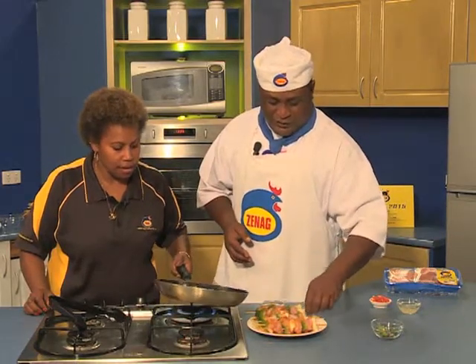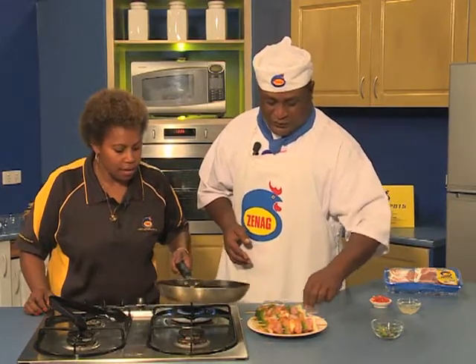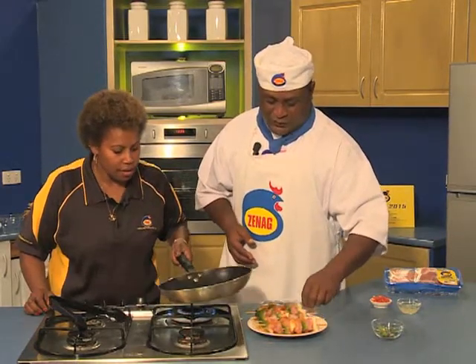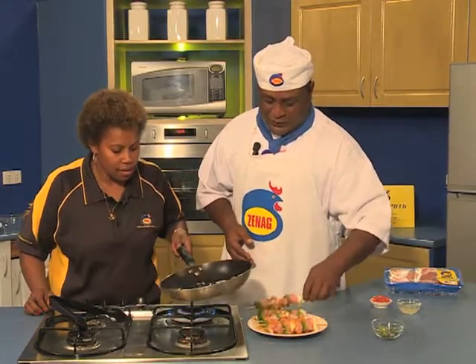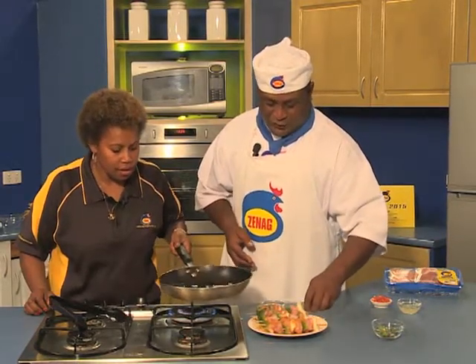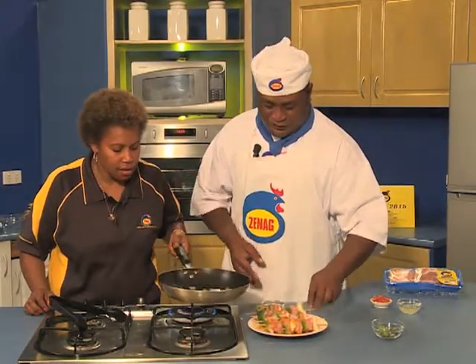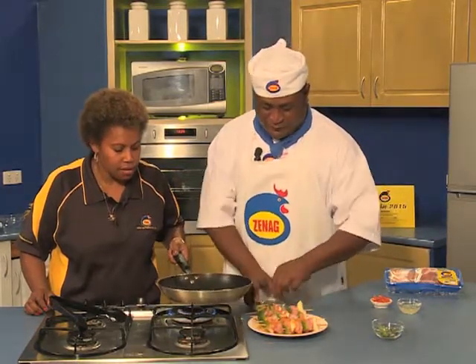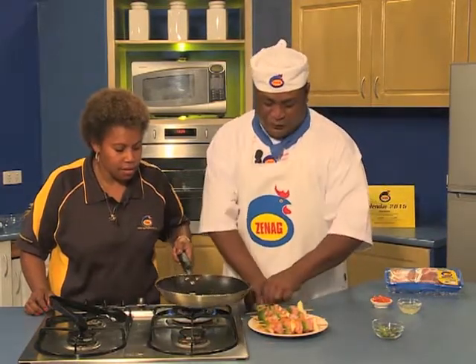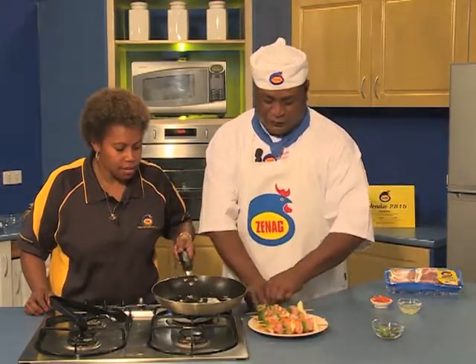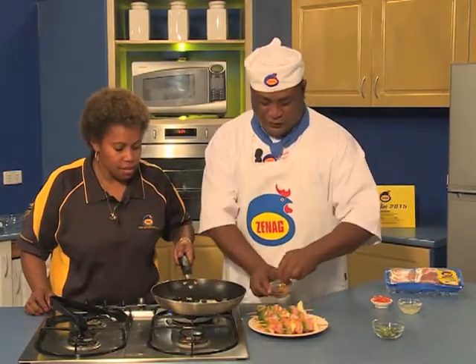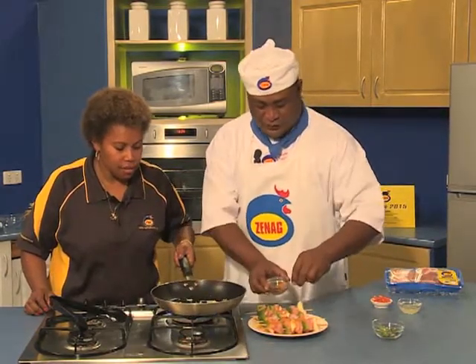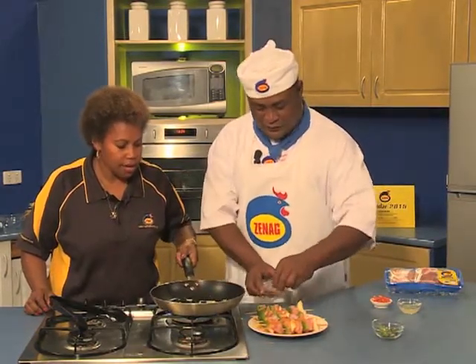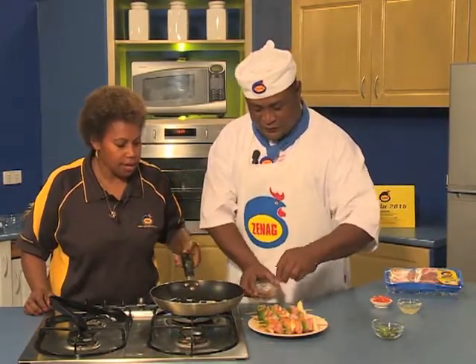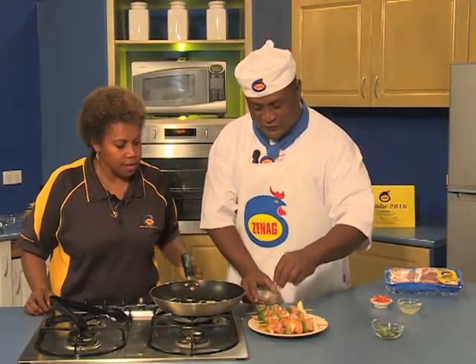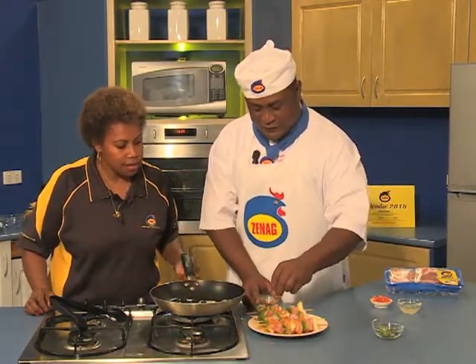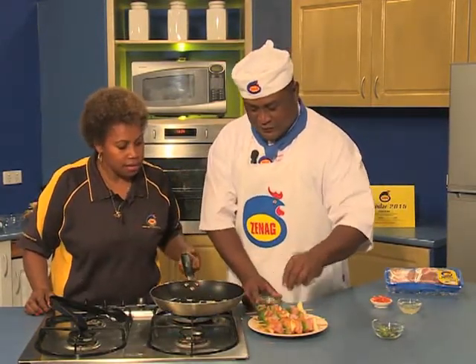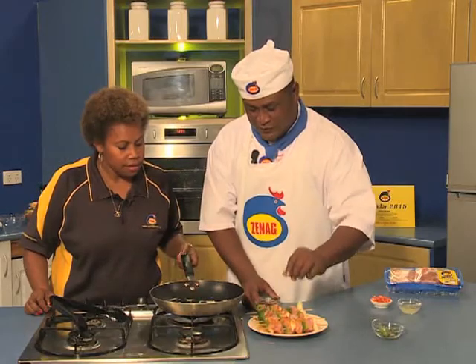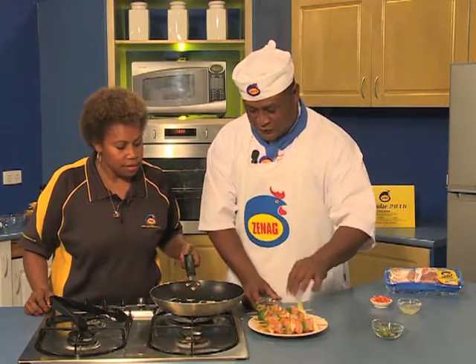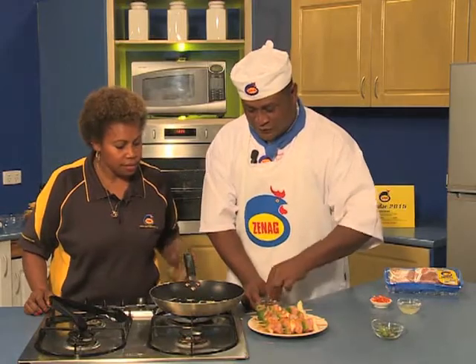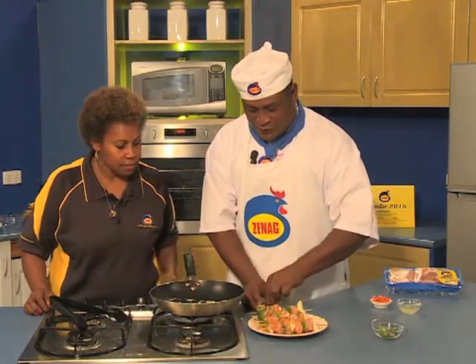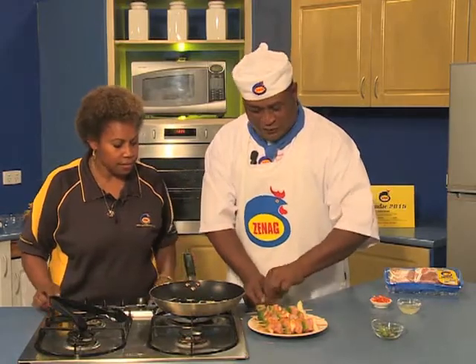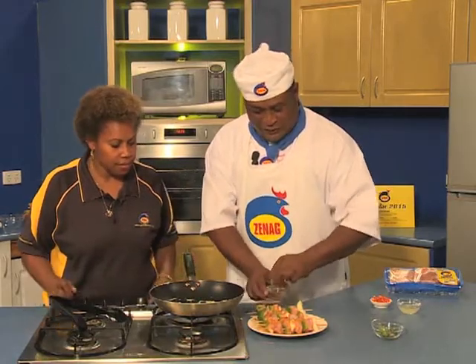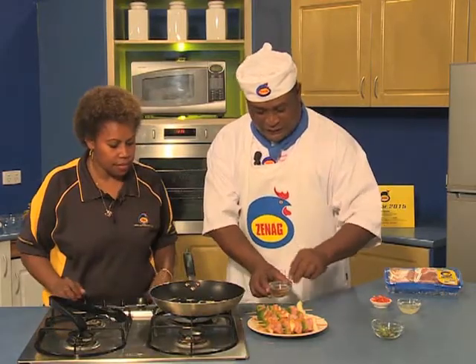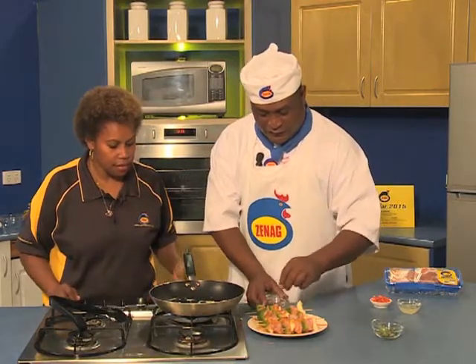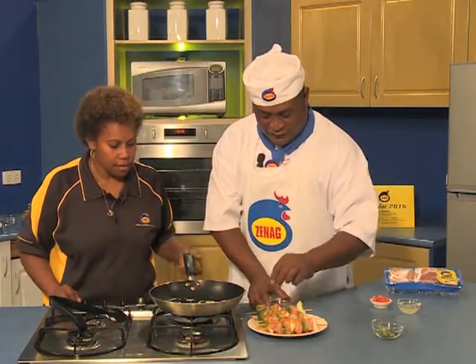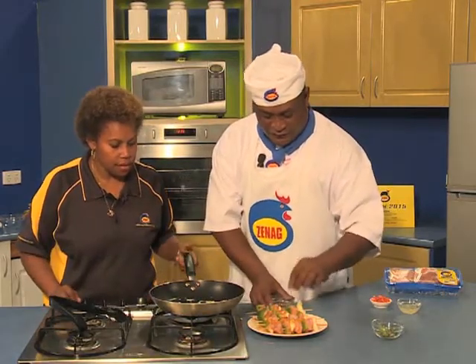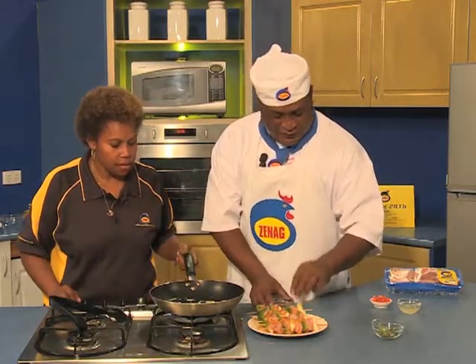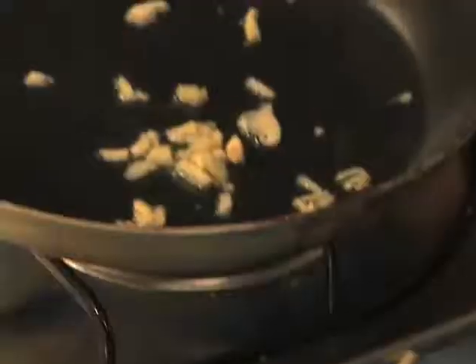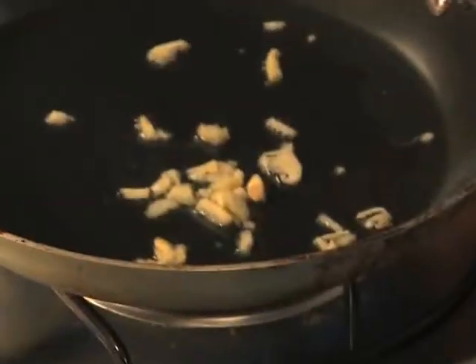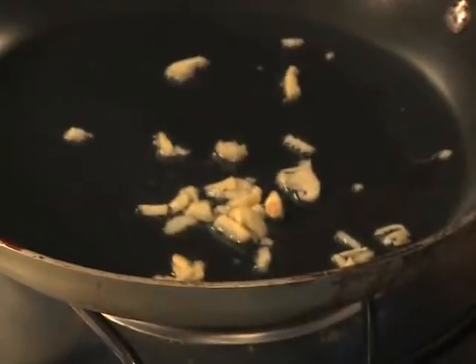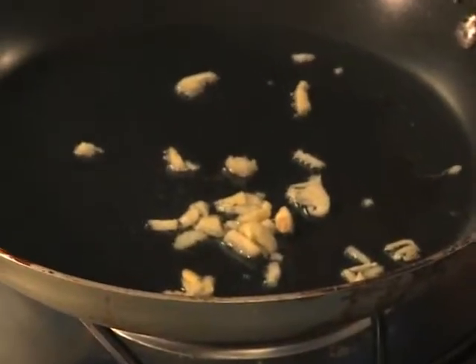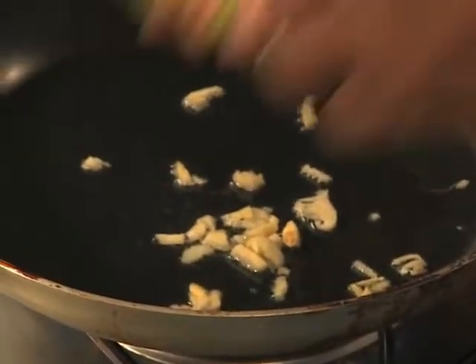So you can enjoy with the family. Let me add them to the oven now.